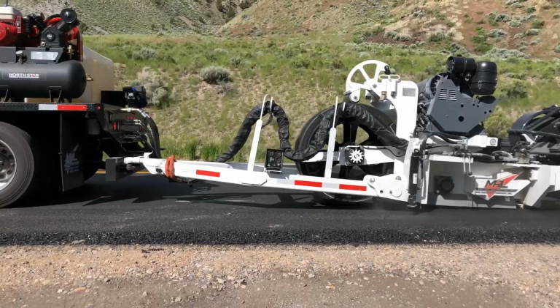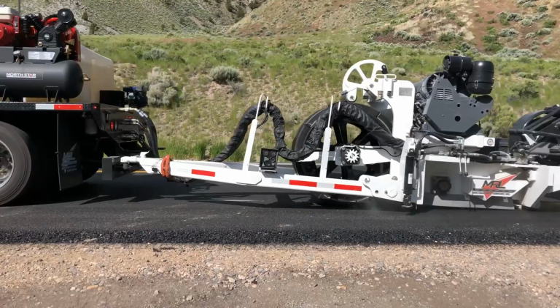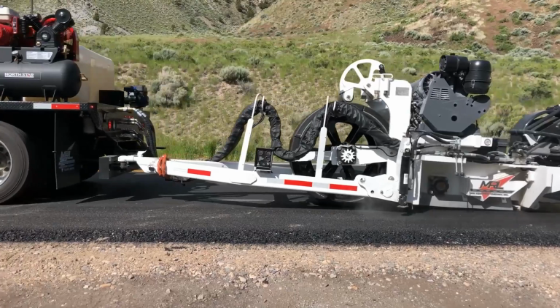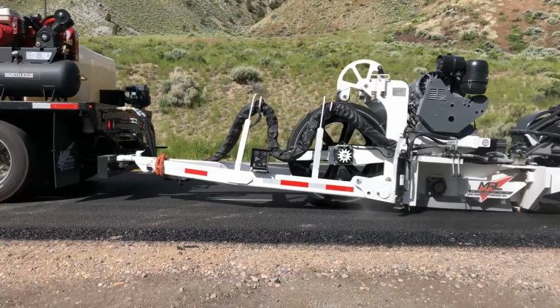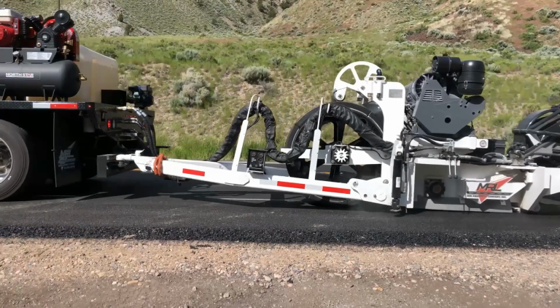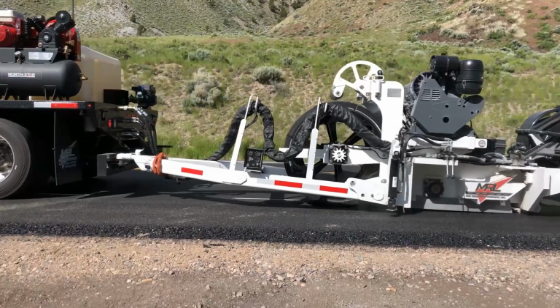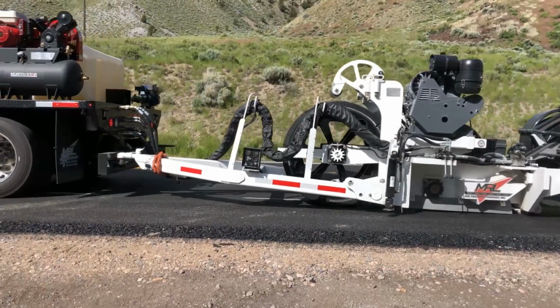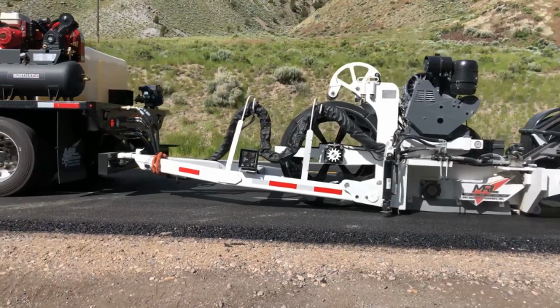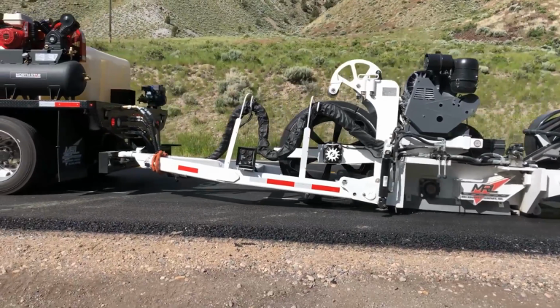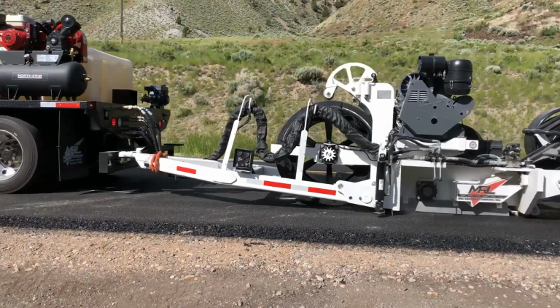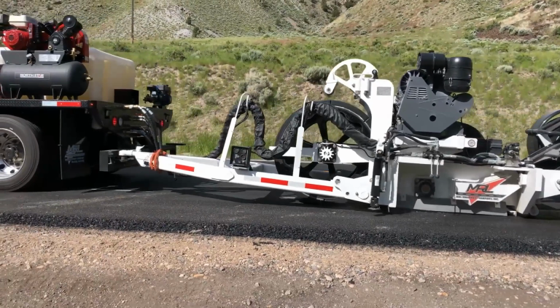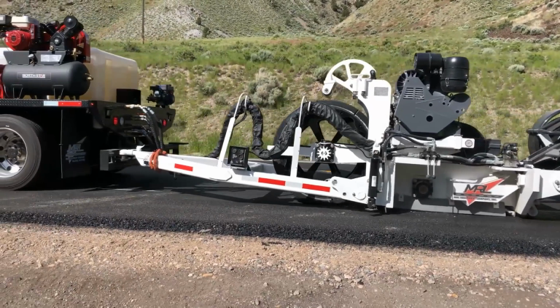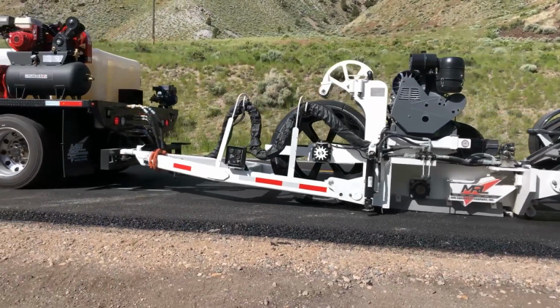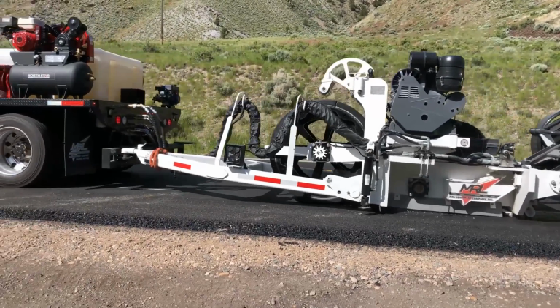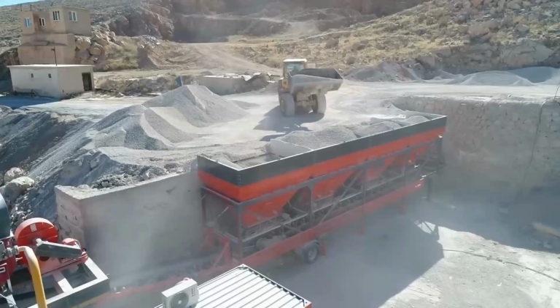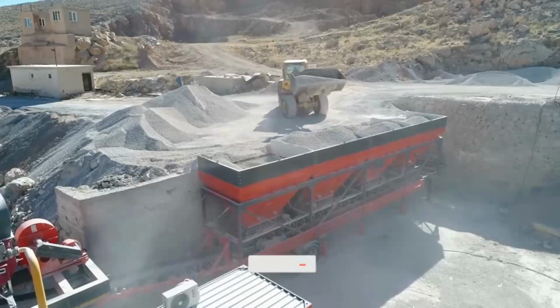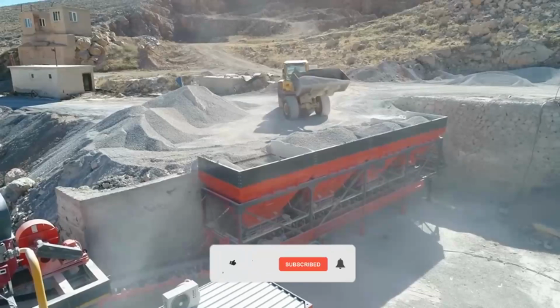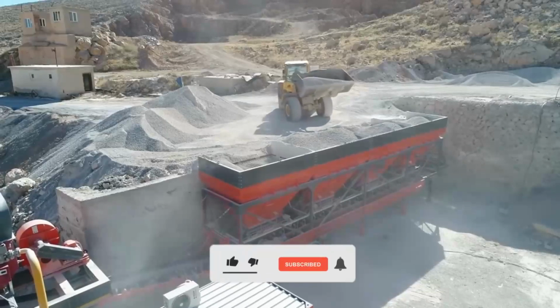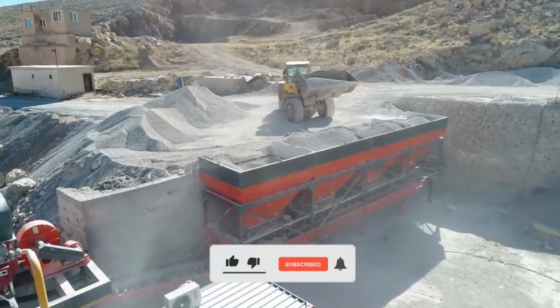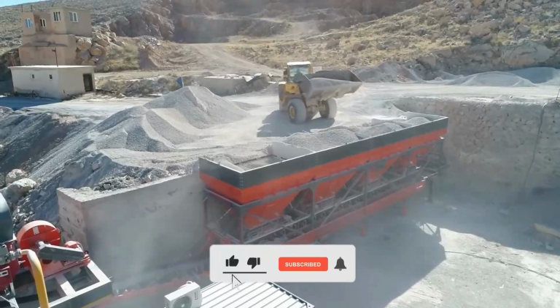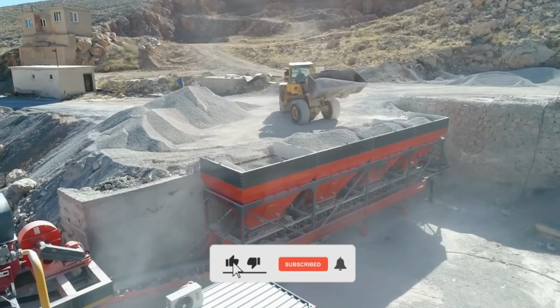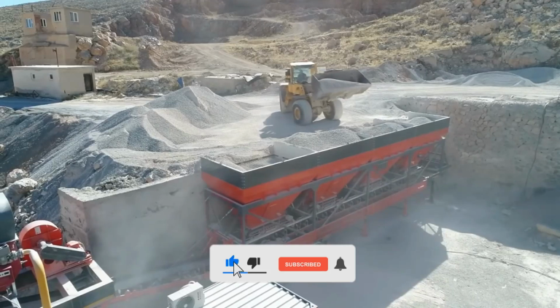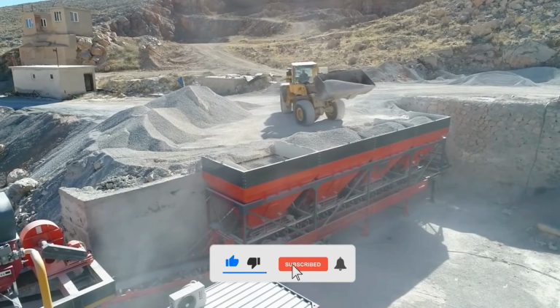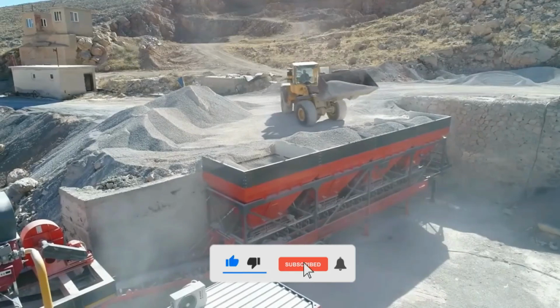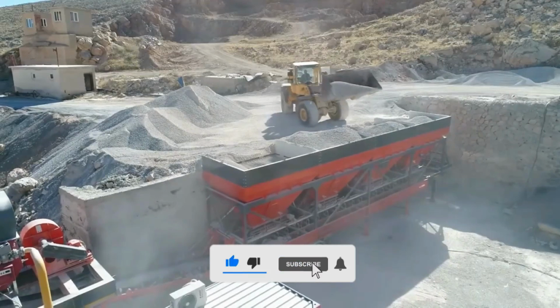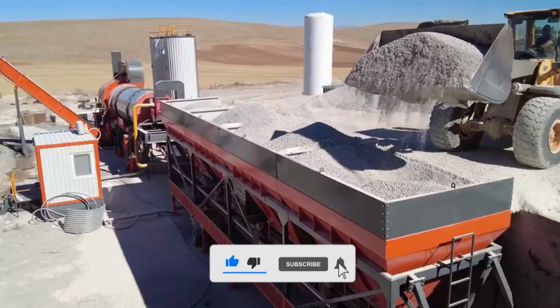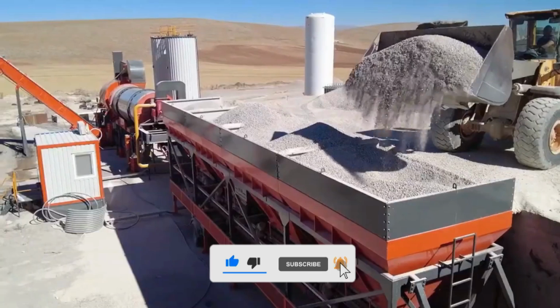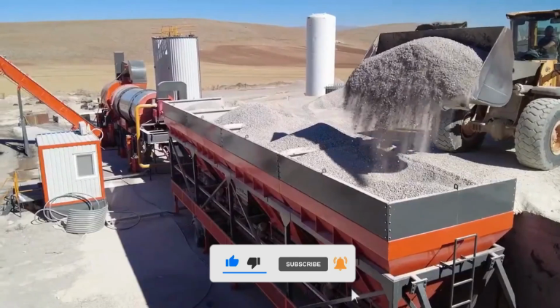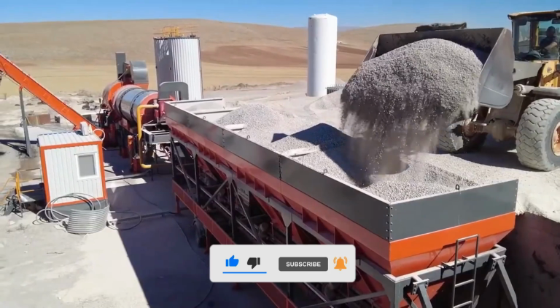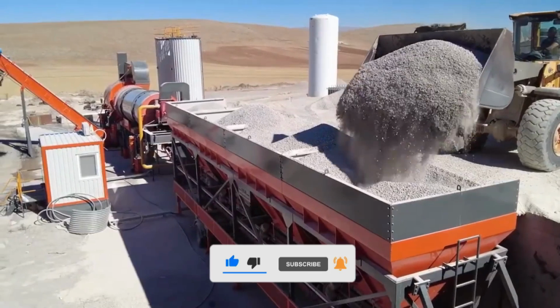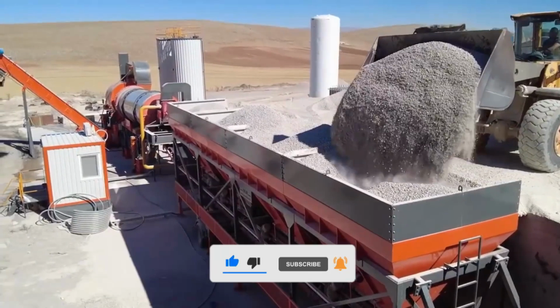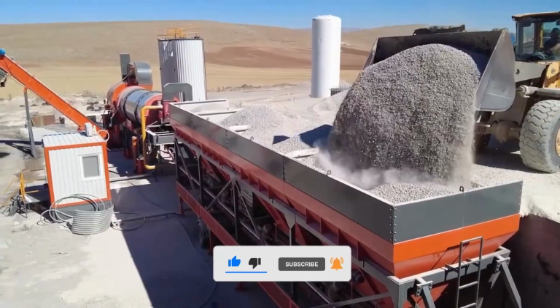Comment below on which machine was more amazing and exciting. Thanks for watching and stay tuned for more content!